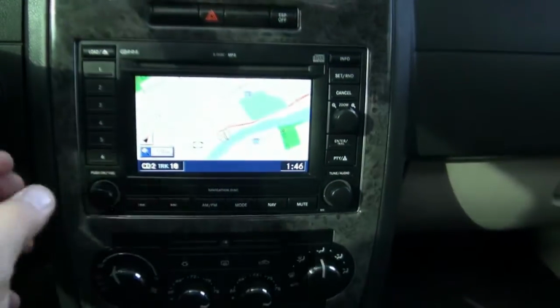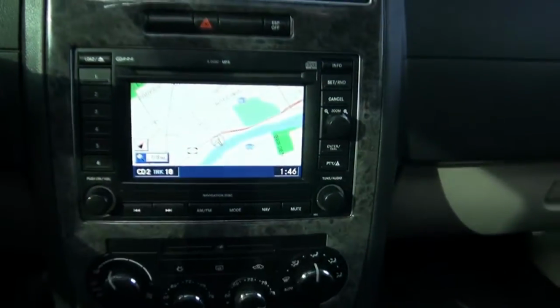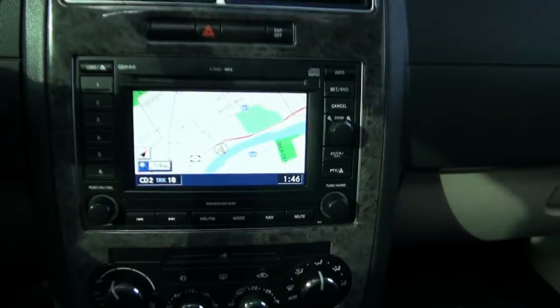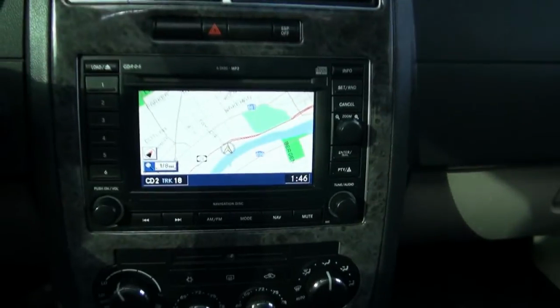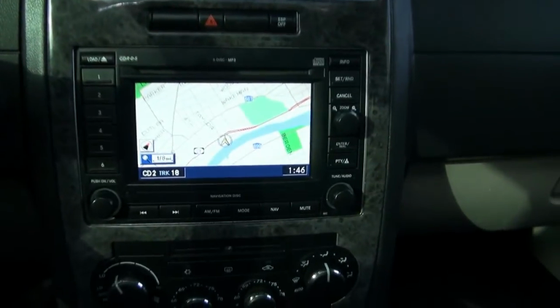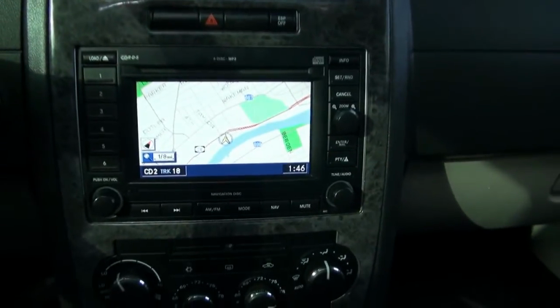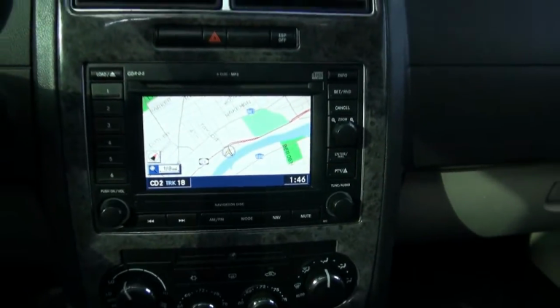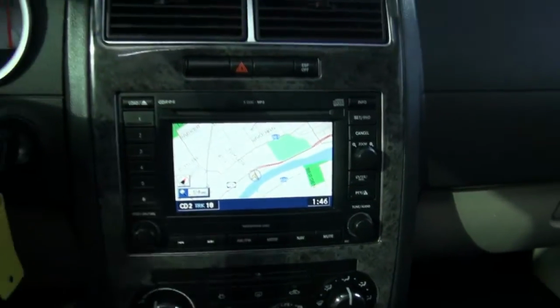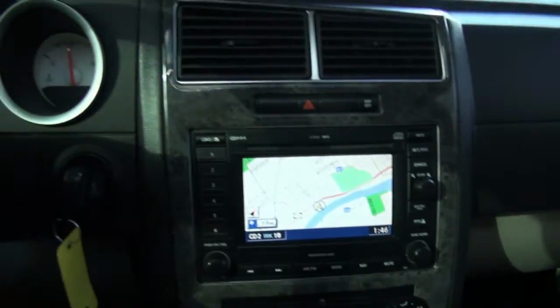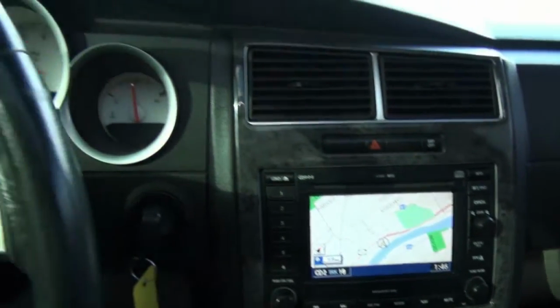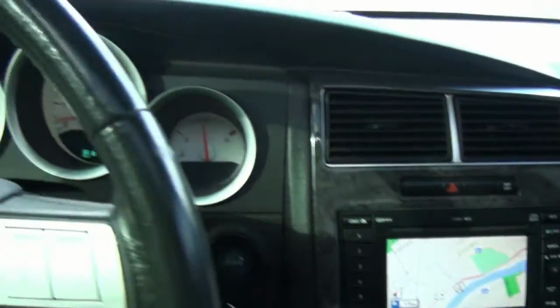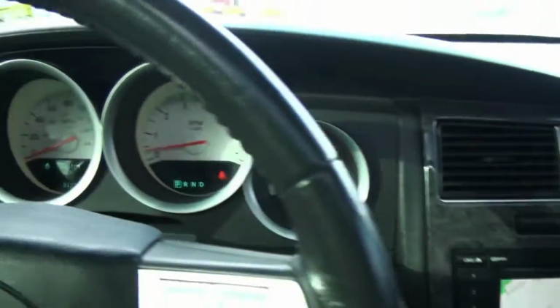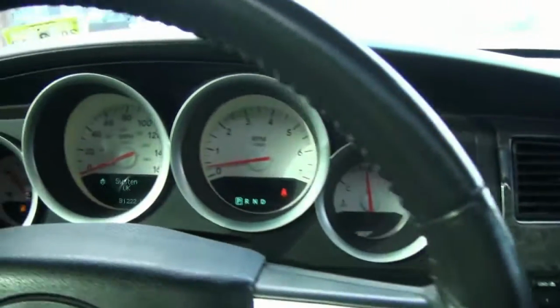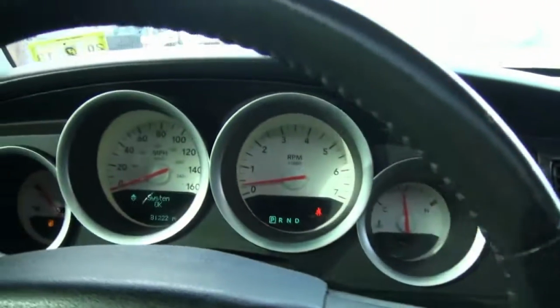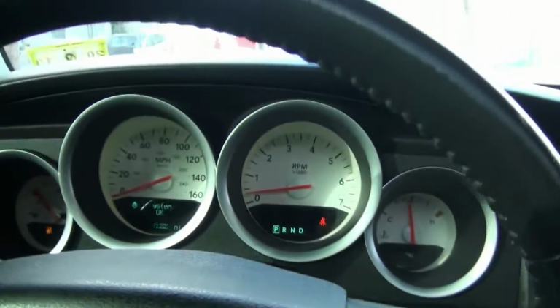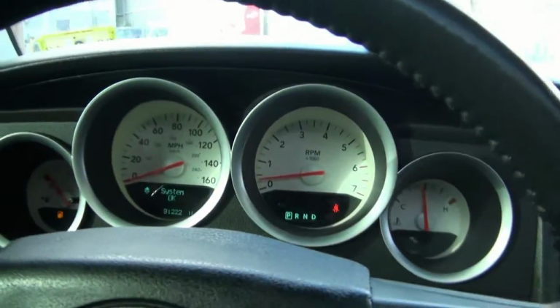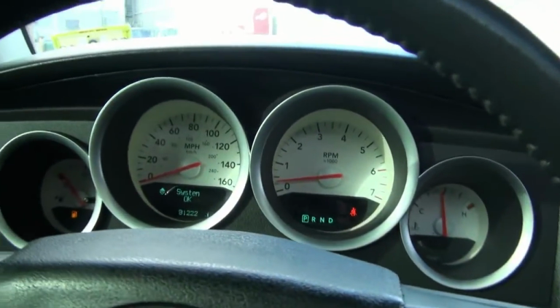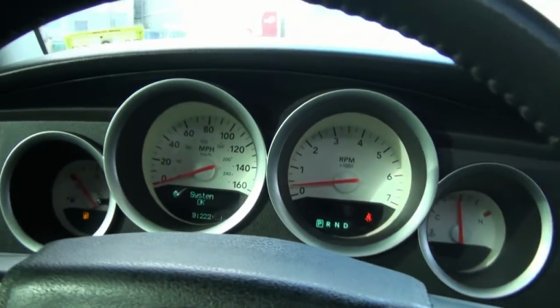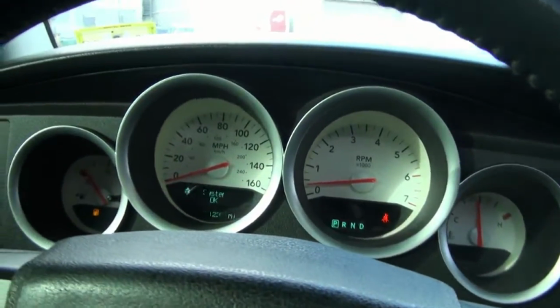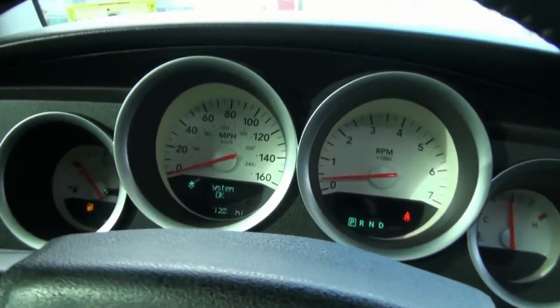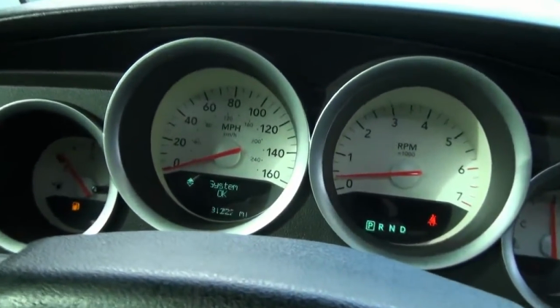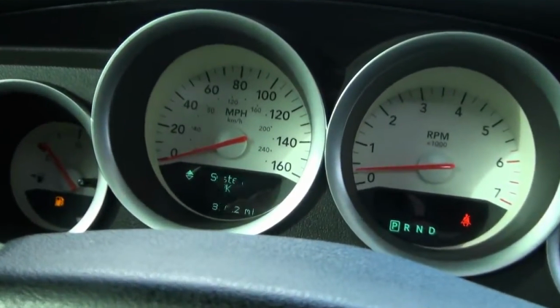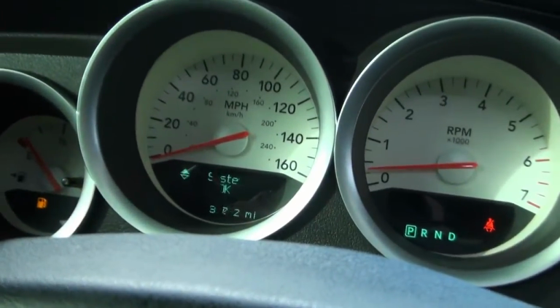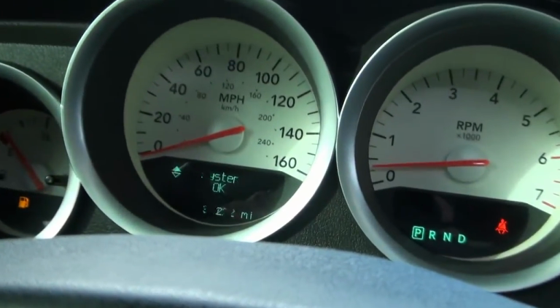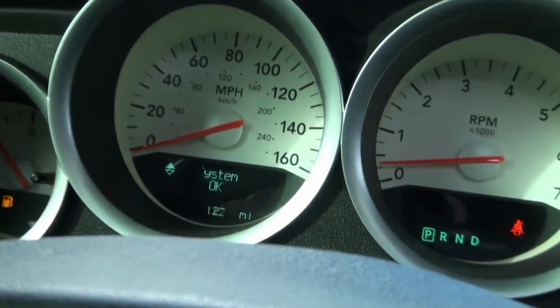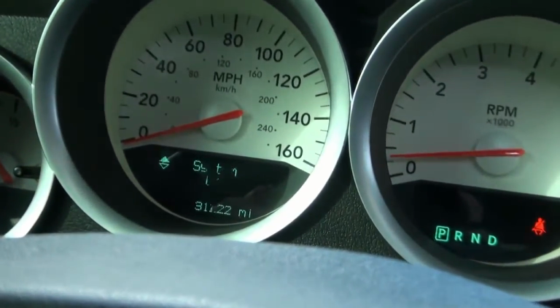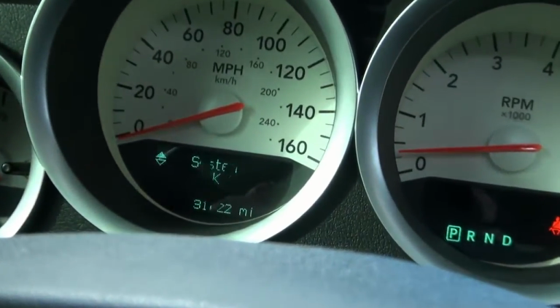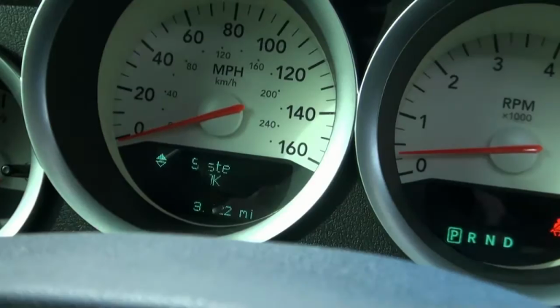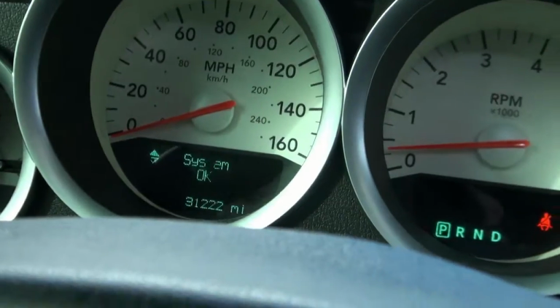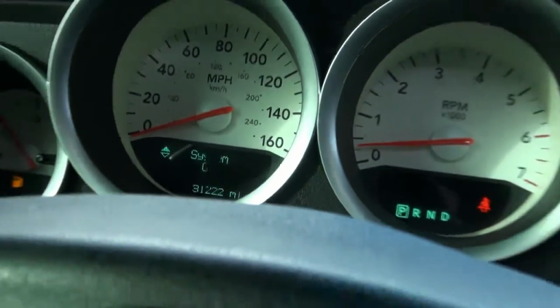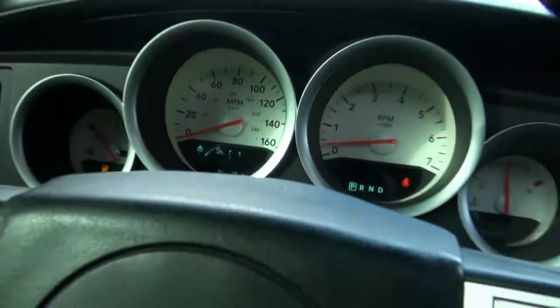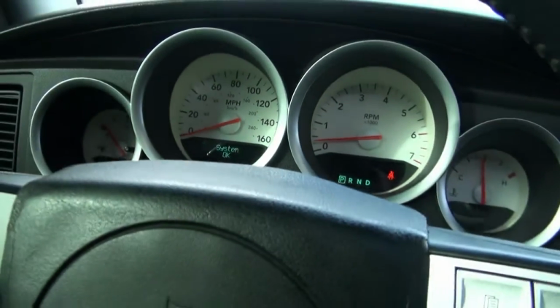Dual climate control. You do have the navigation. And look at the mileage — not many miles at all.